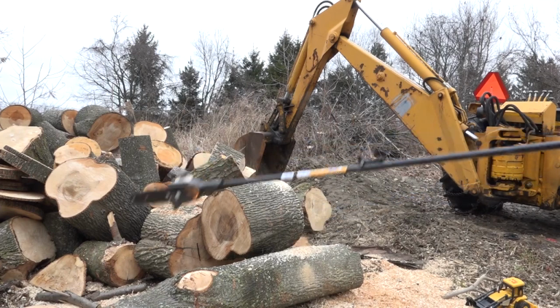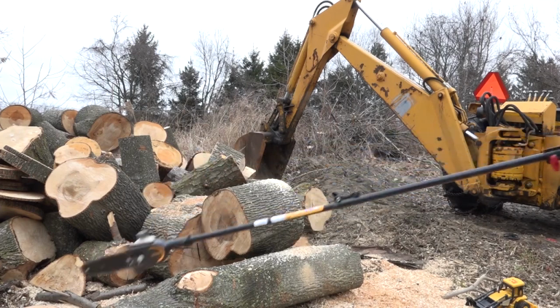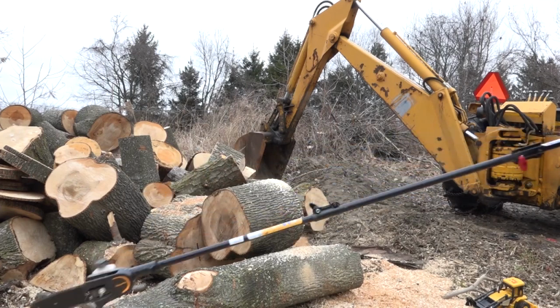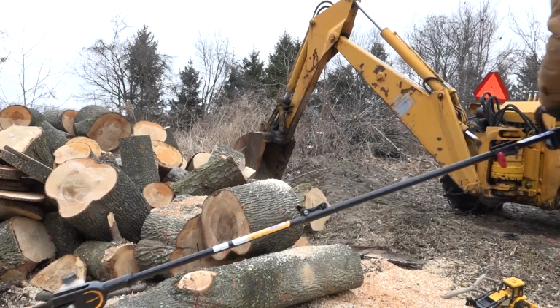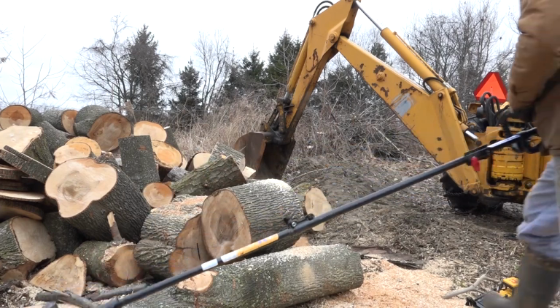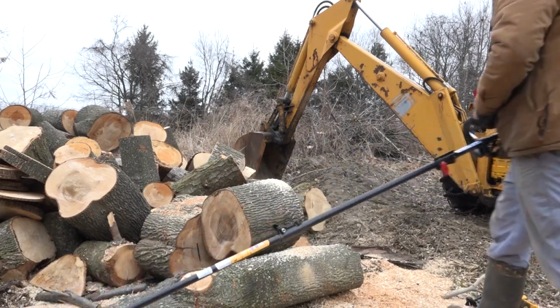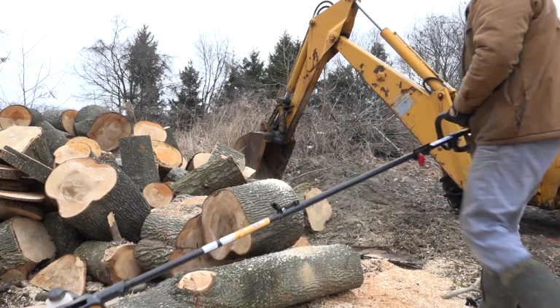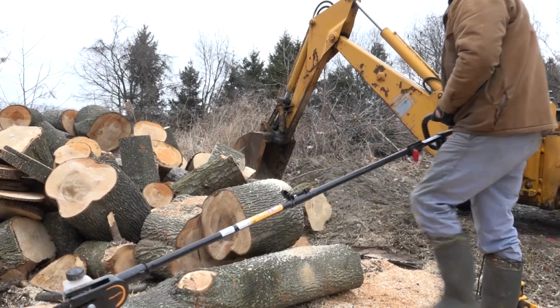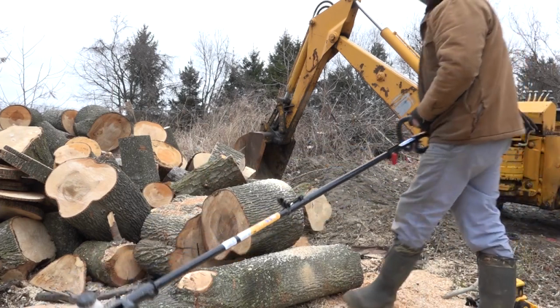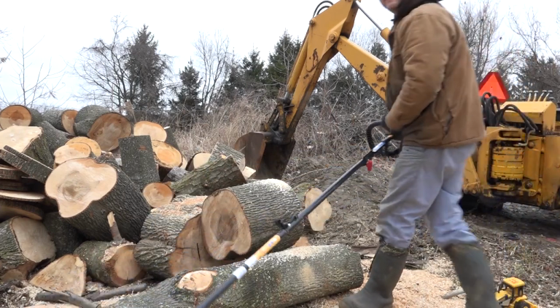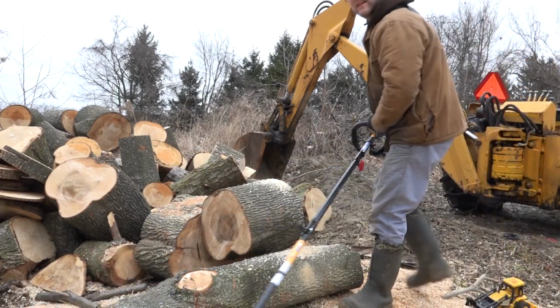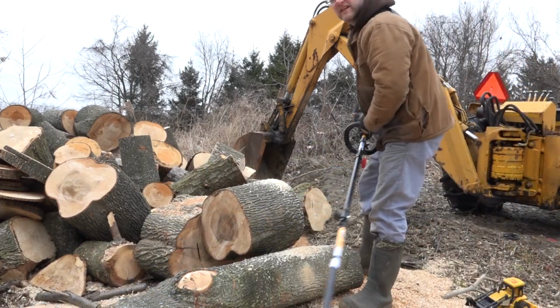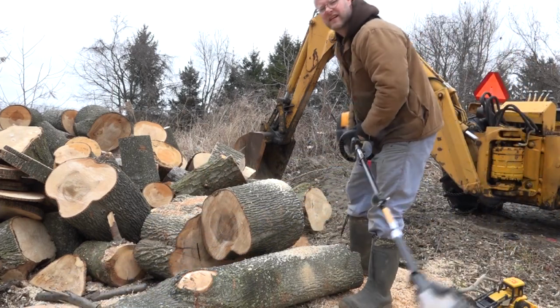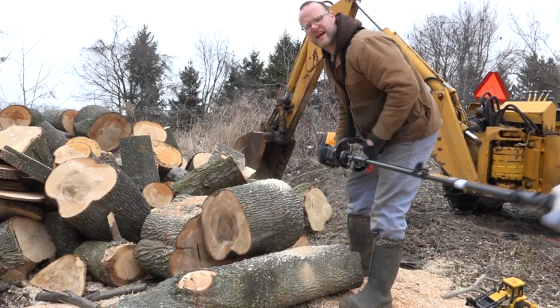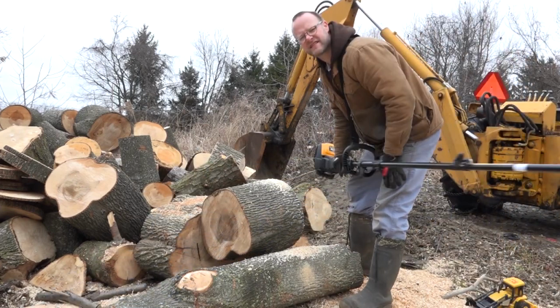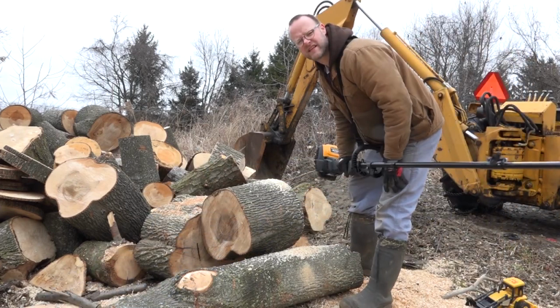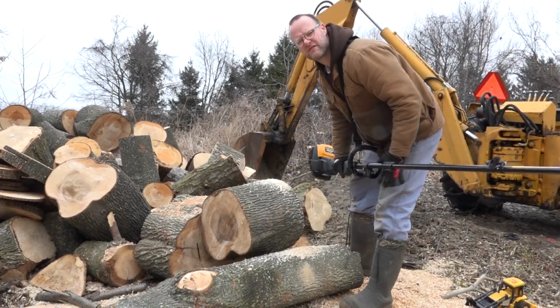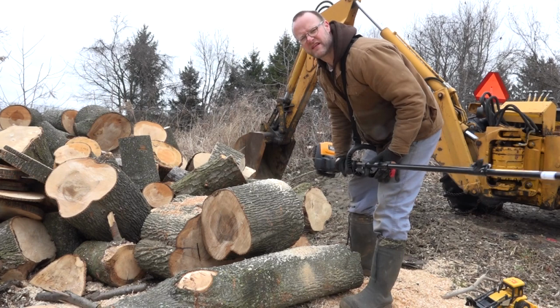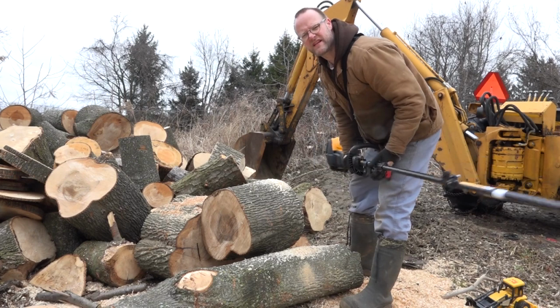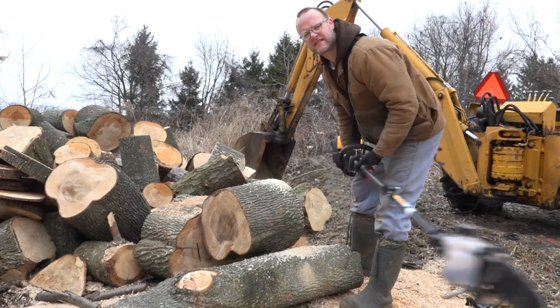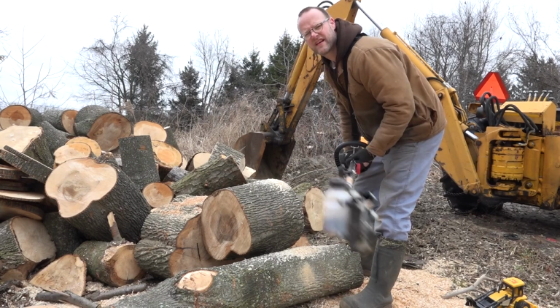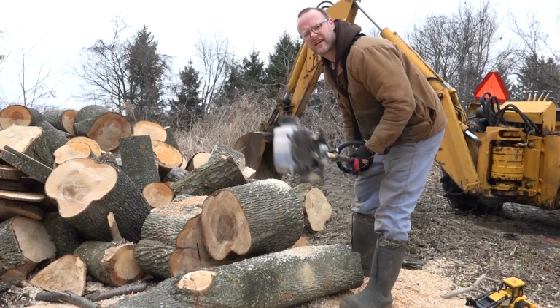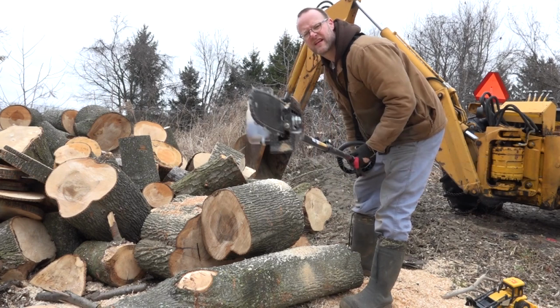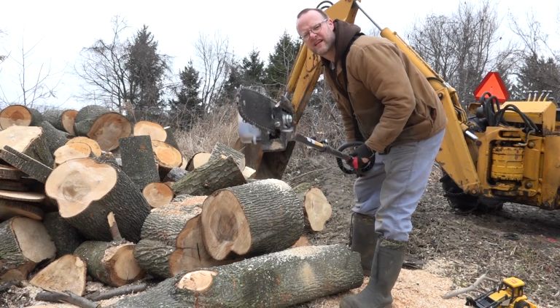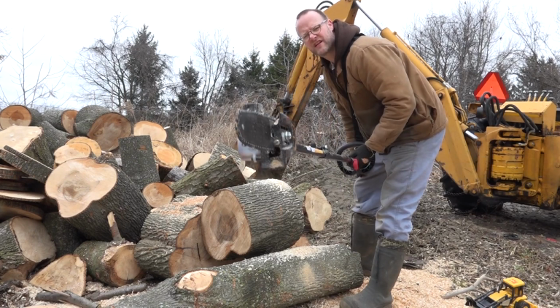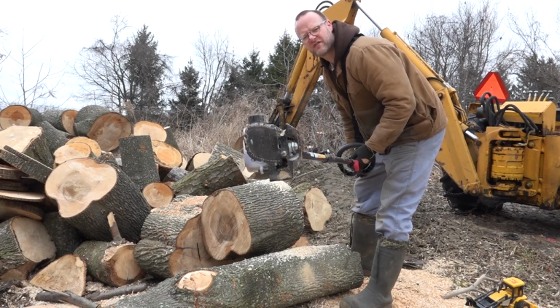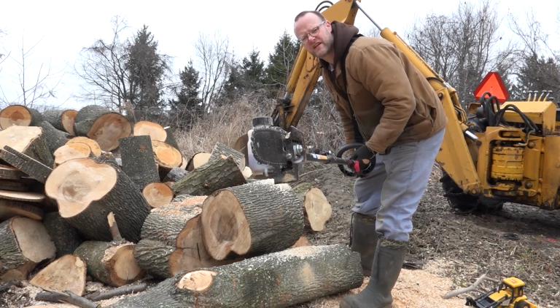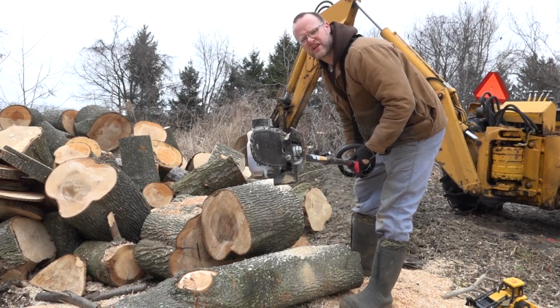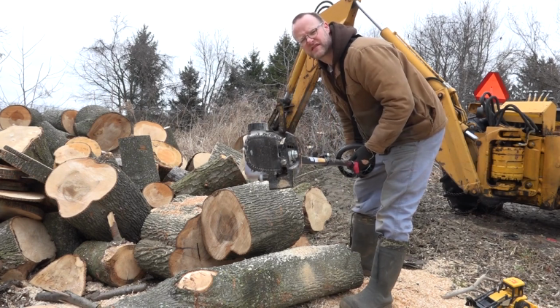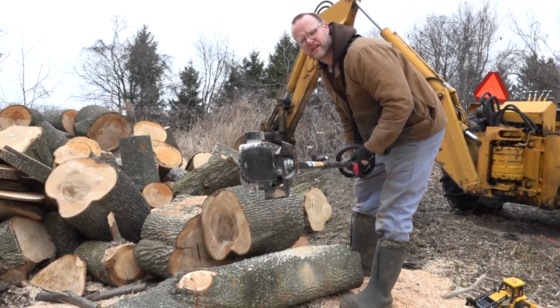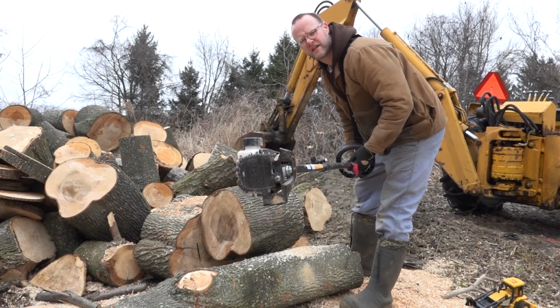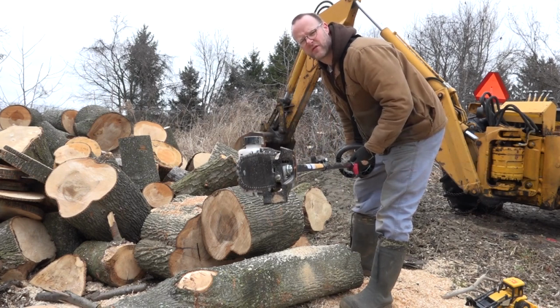Threw it on hot butter. Guys, get one of these. You don't need a chainsaw anymore.